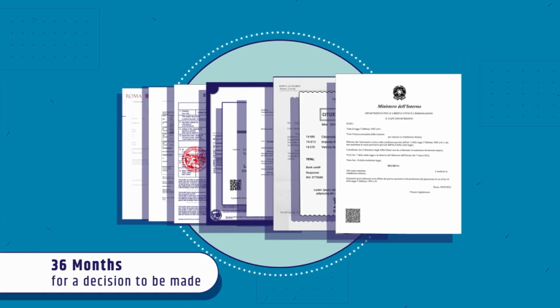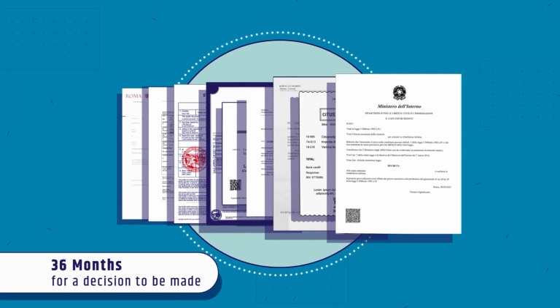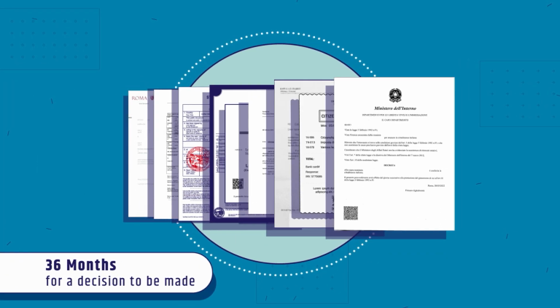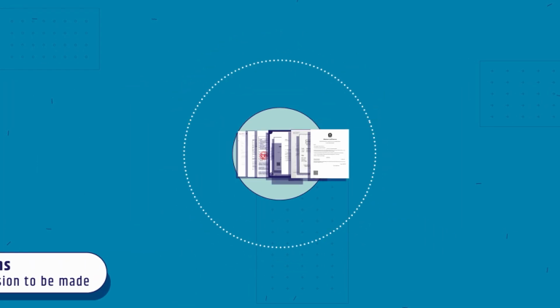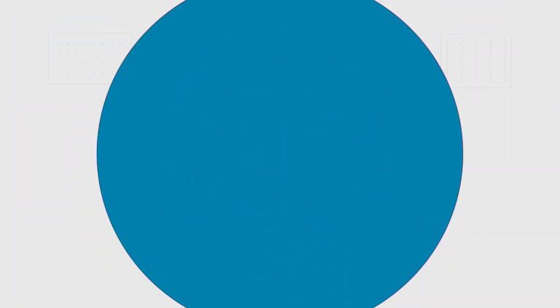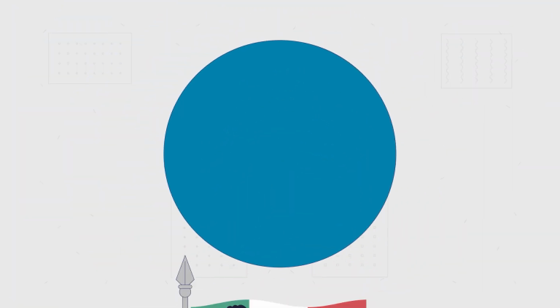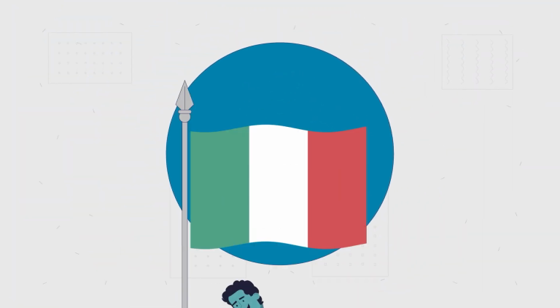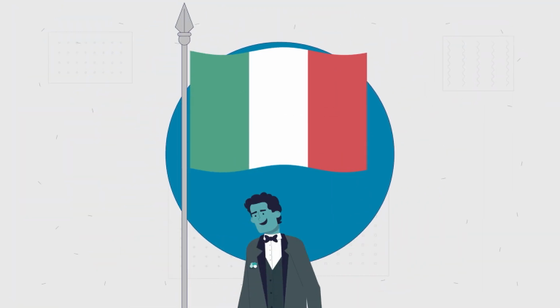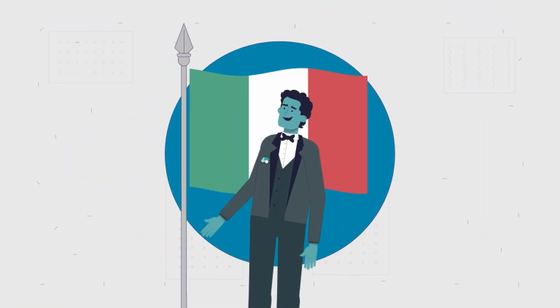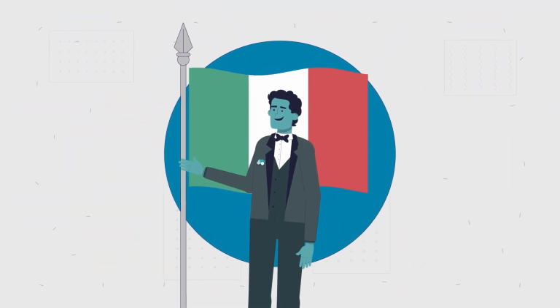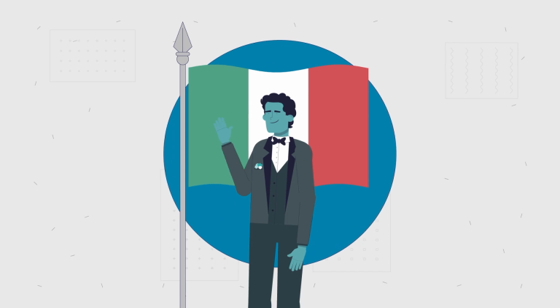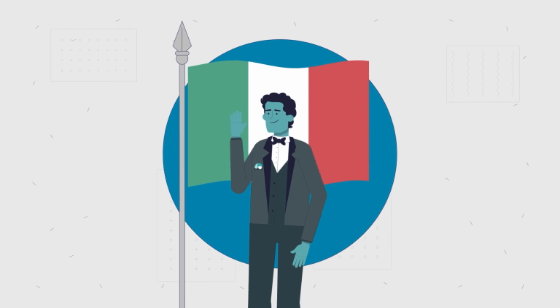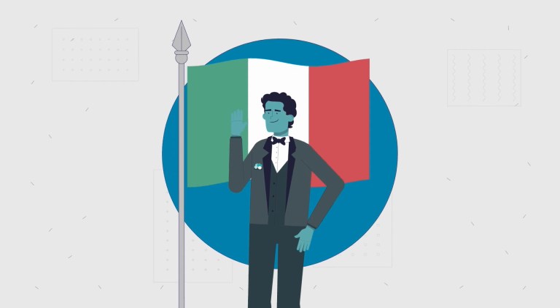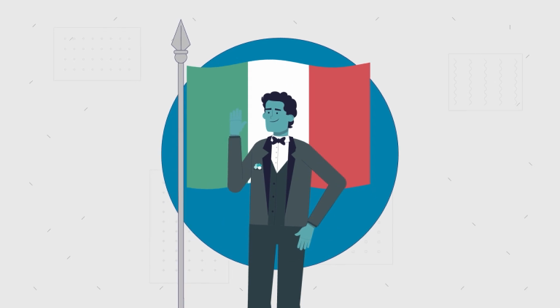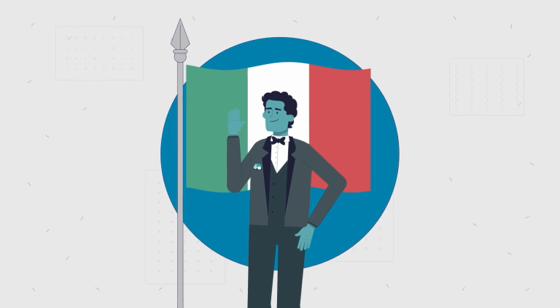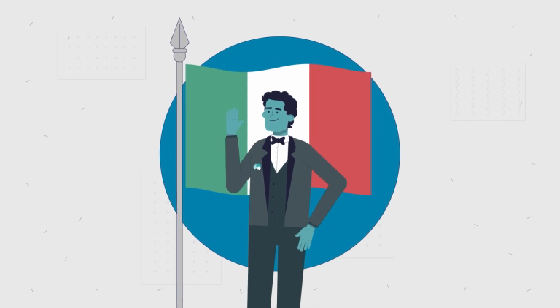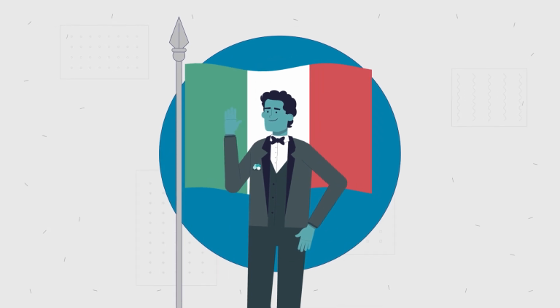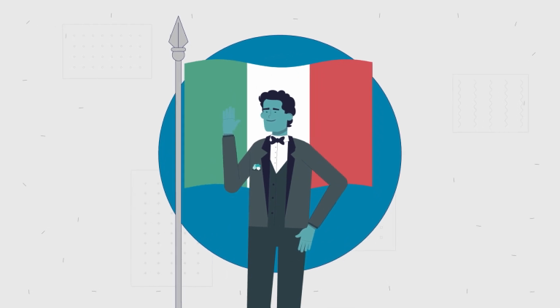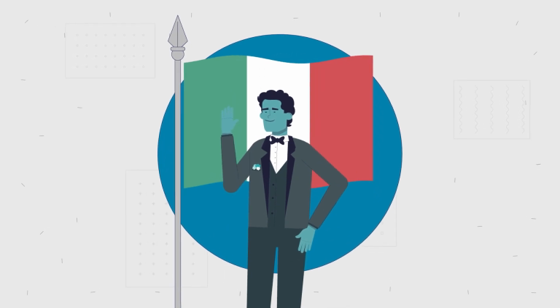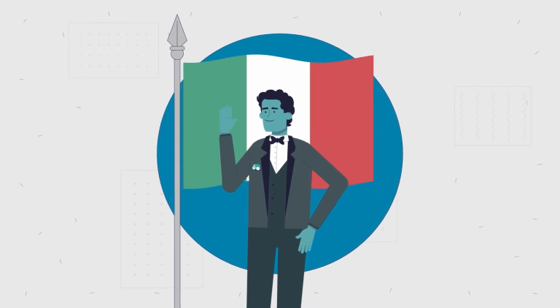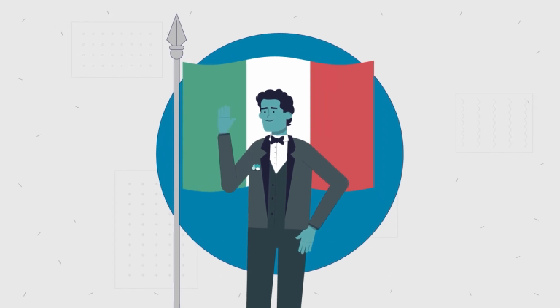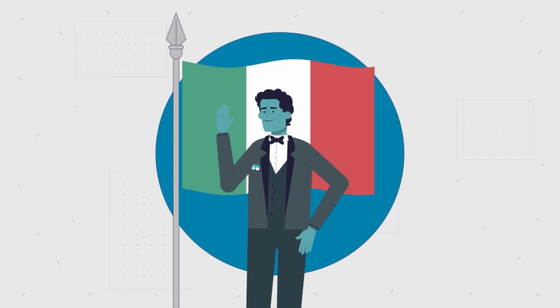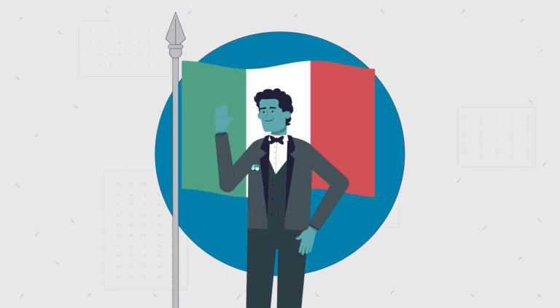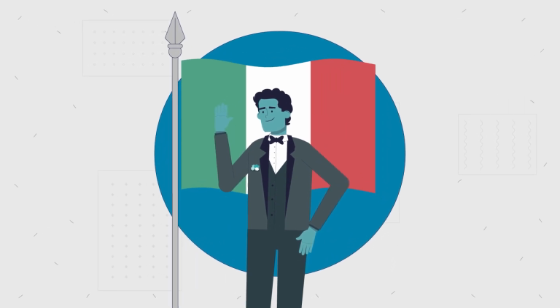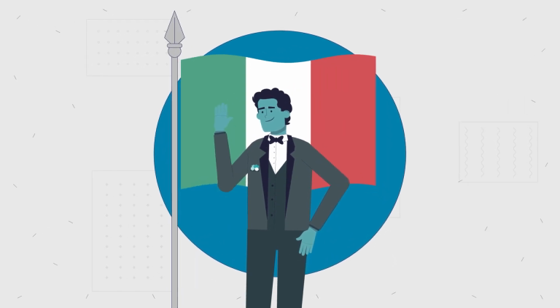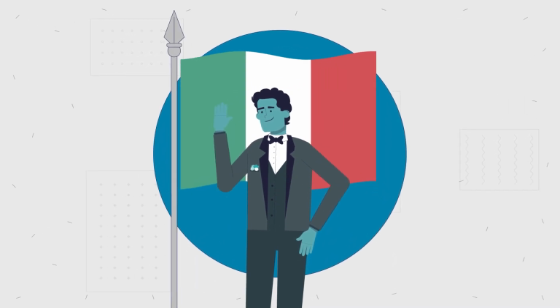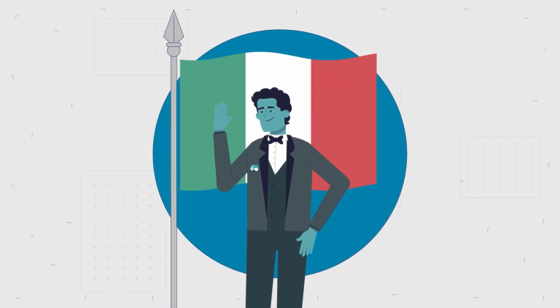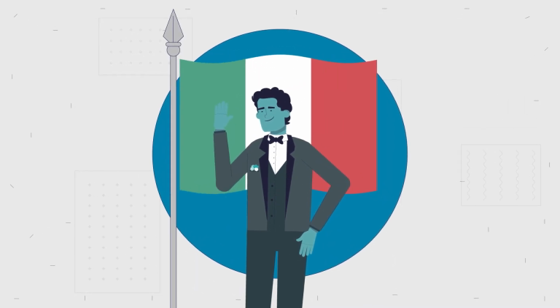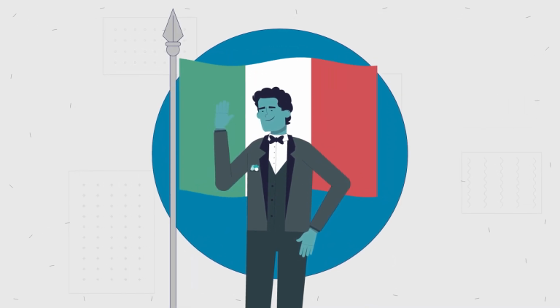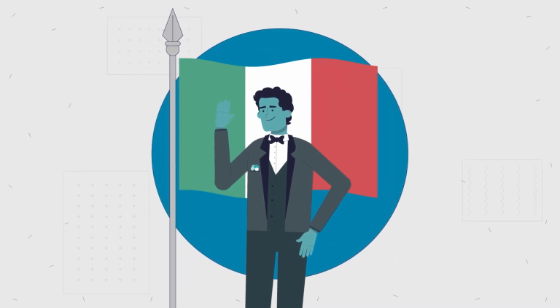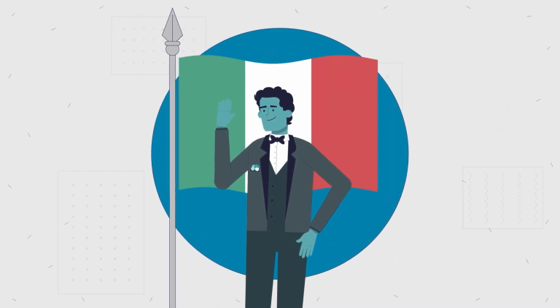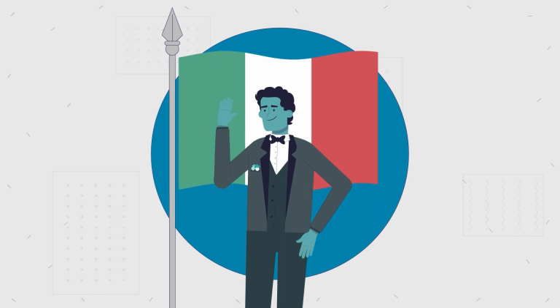If the procedure is successful, applicants have six months to go to the consulate to be sworn in after receiving the citizenship decree.